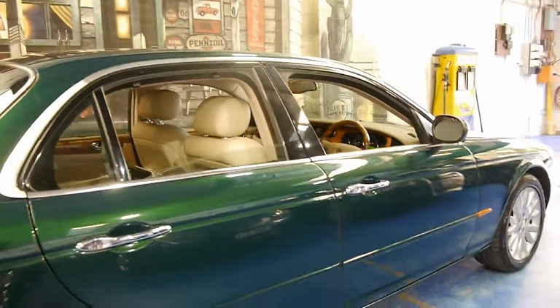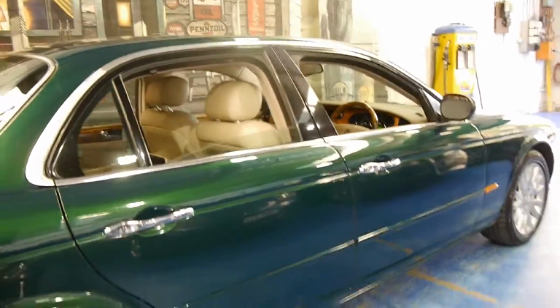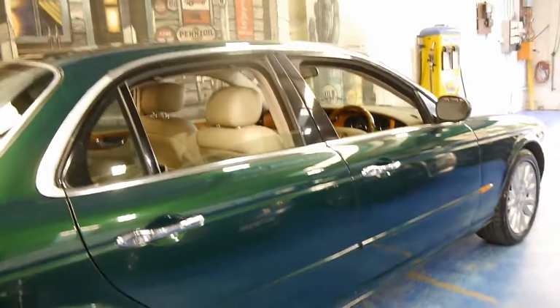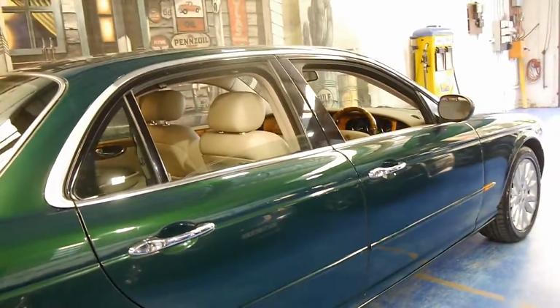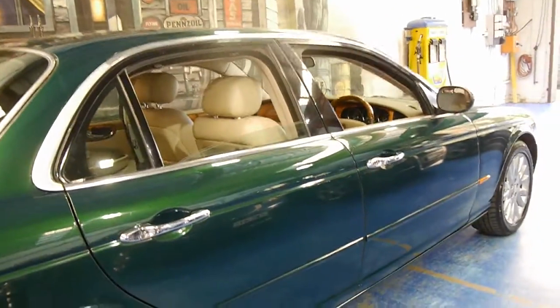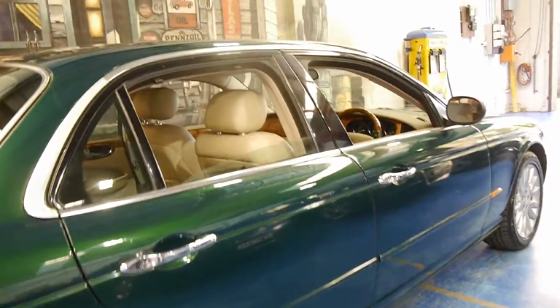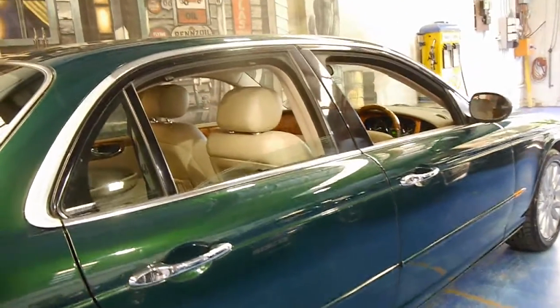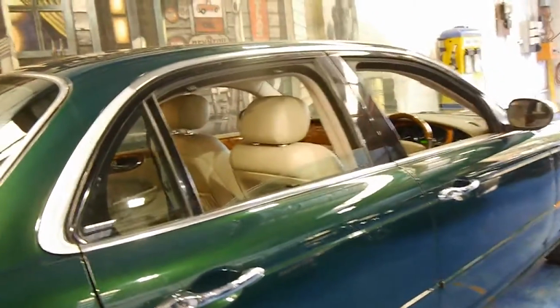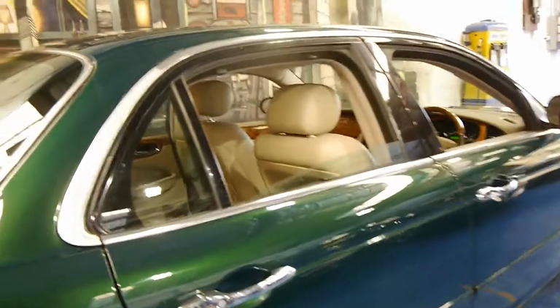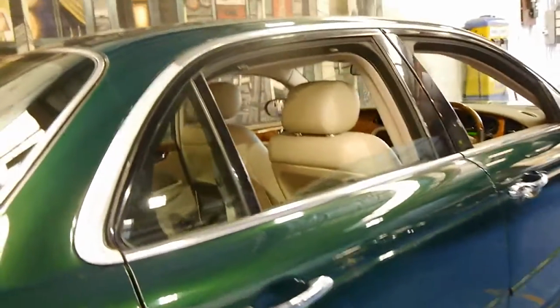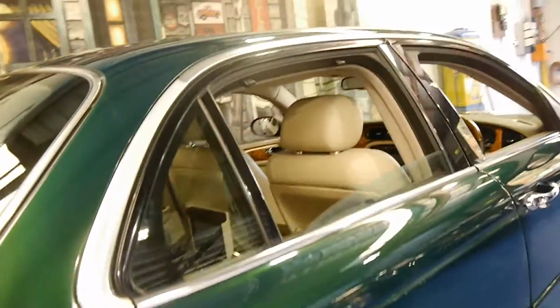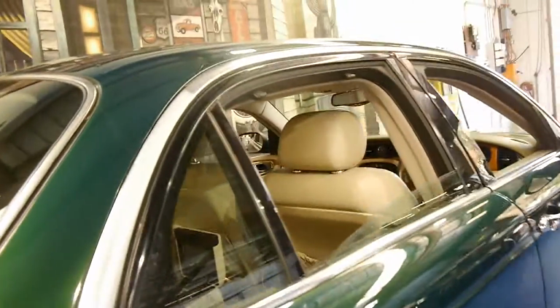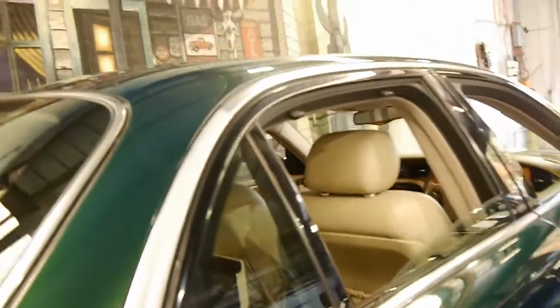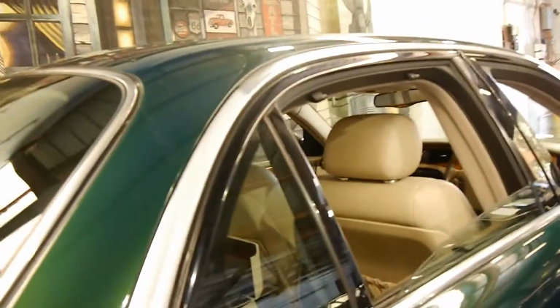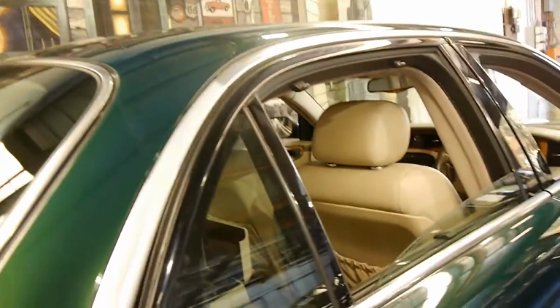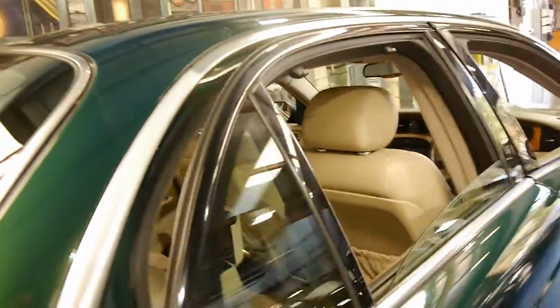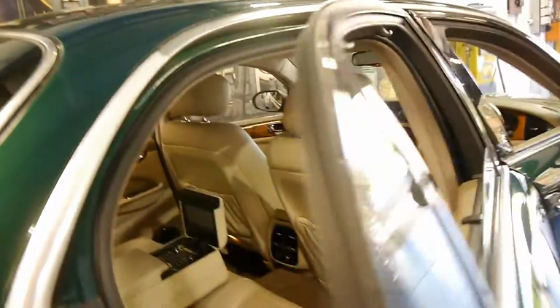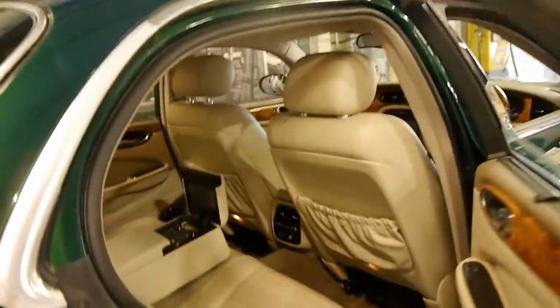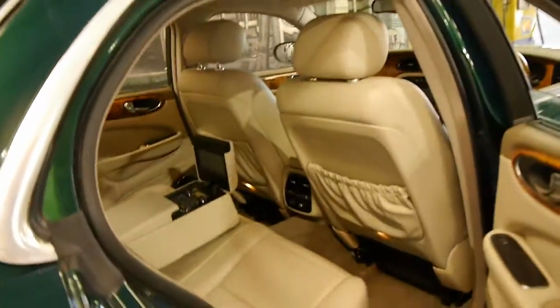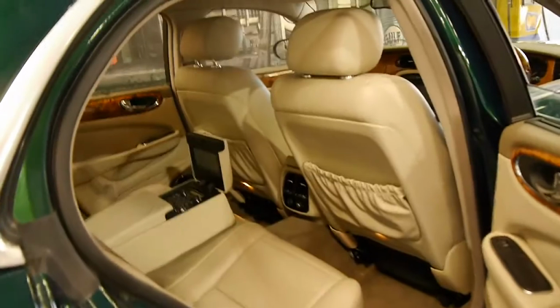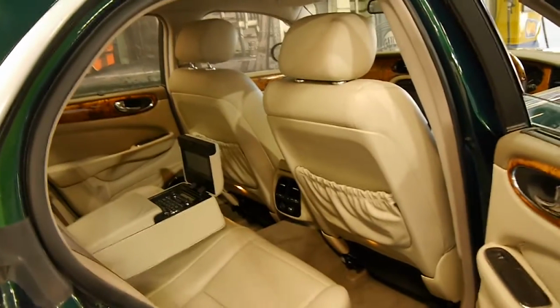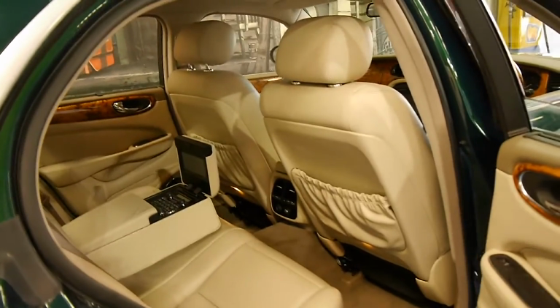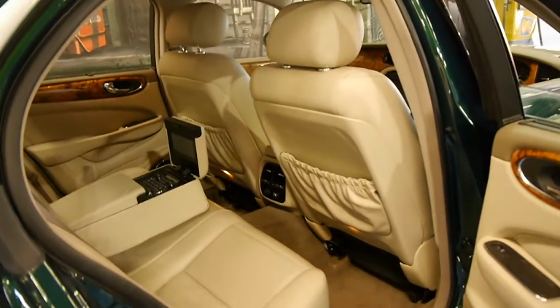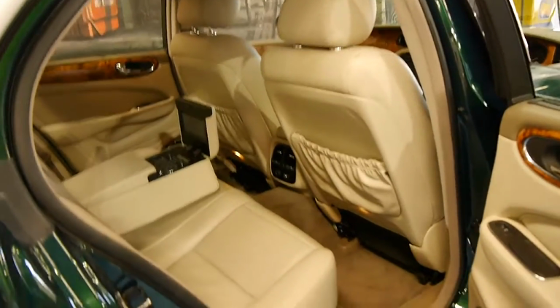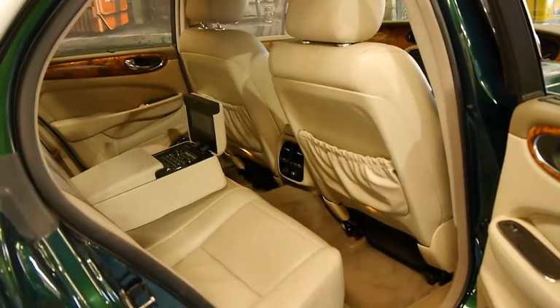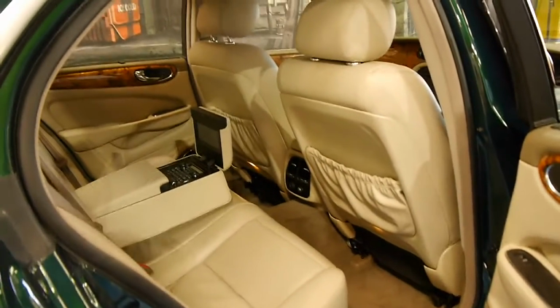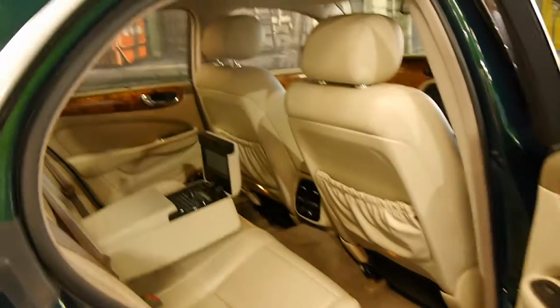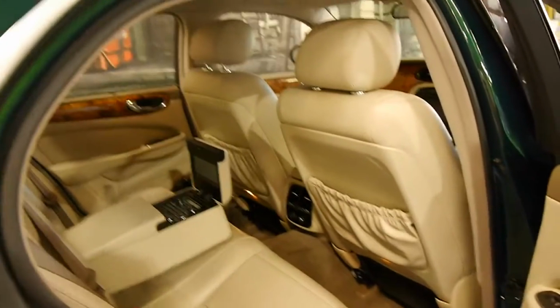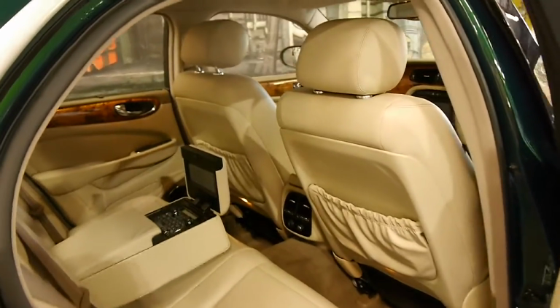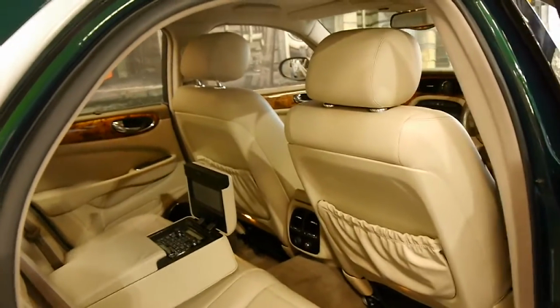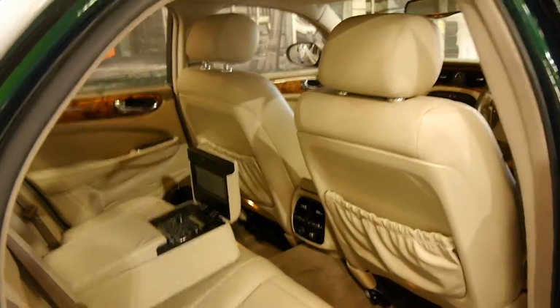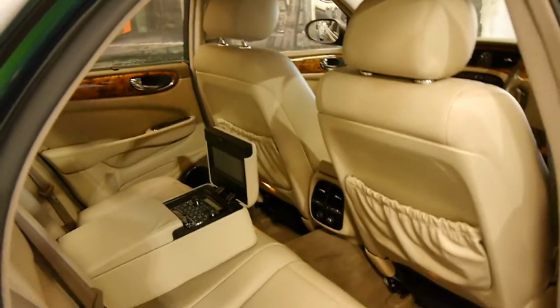The three and a half litre V8 engine is very reliable and has more than enough power — much, much better than the old 3.2 litre V8s.